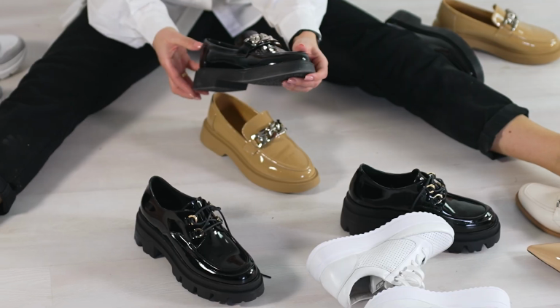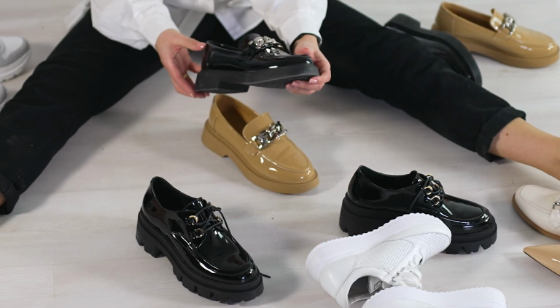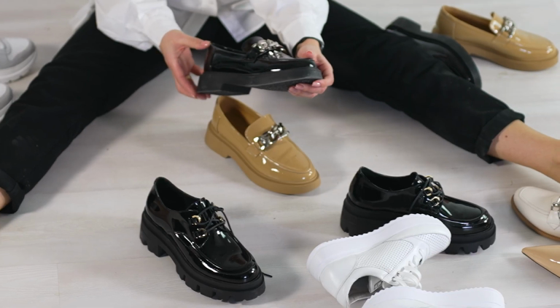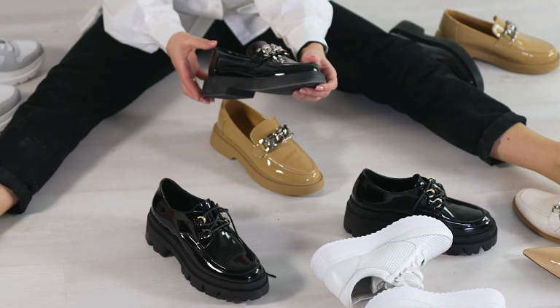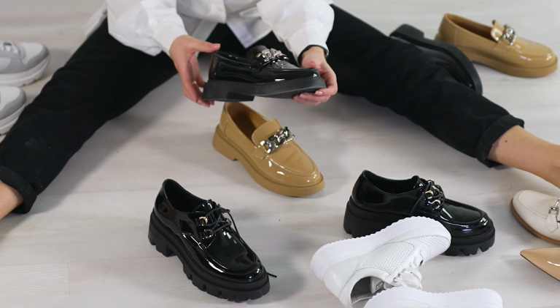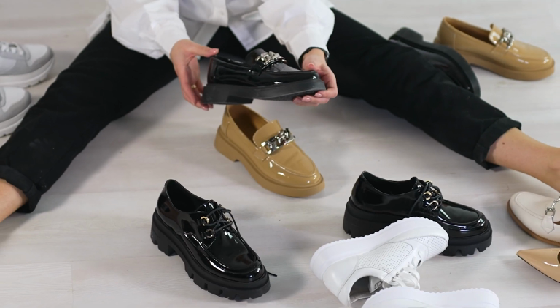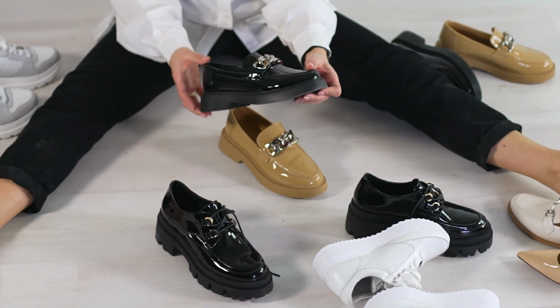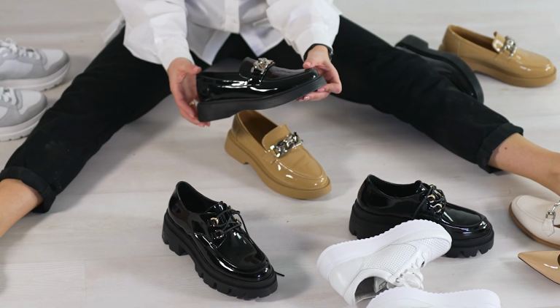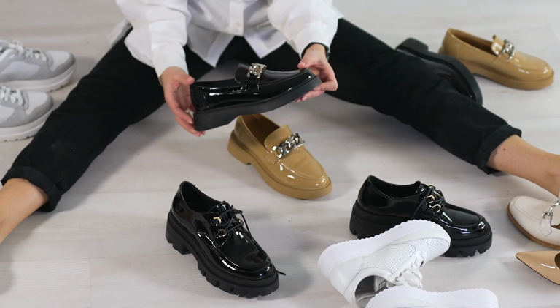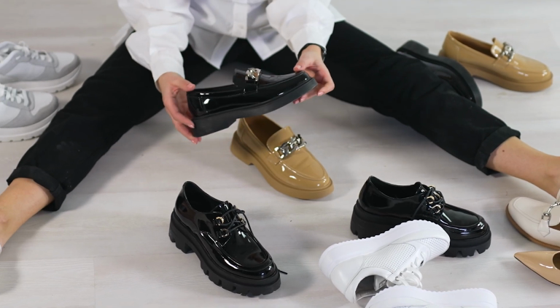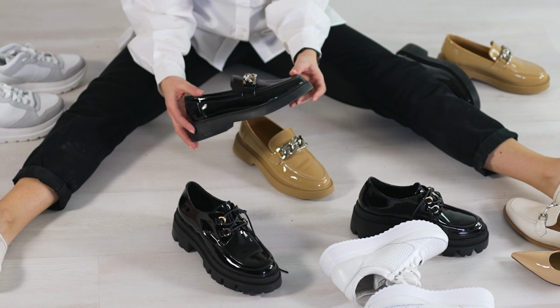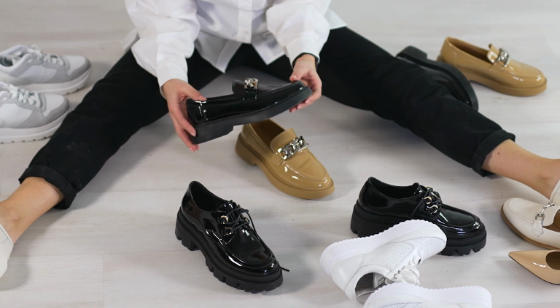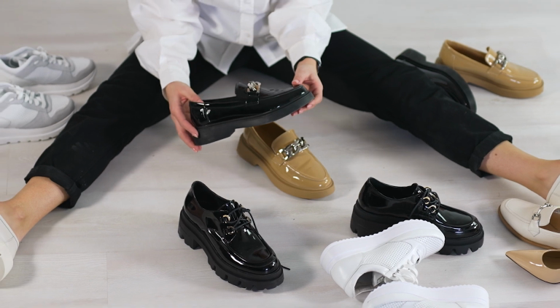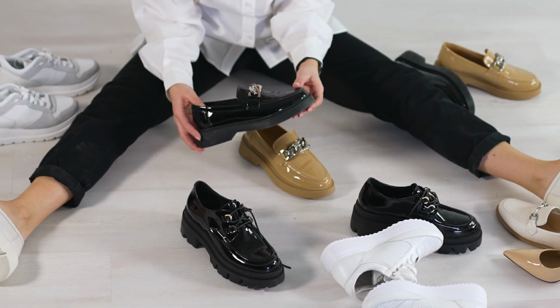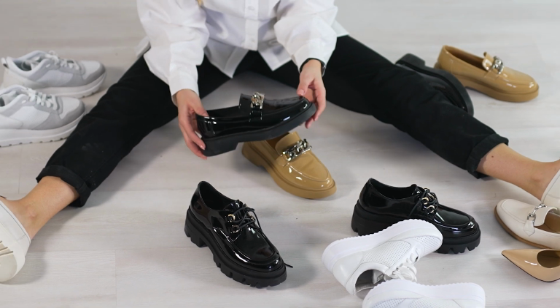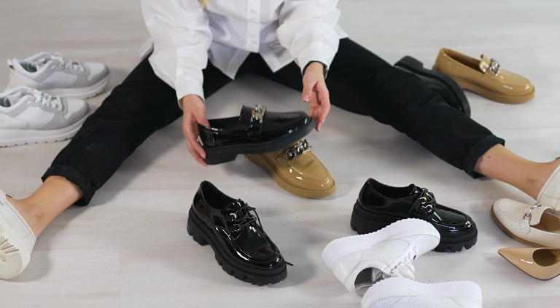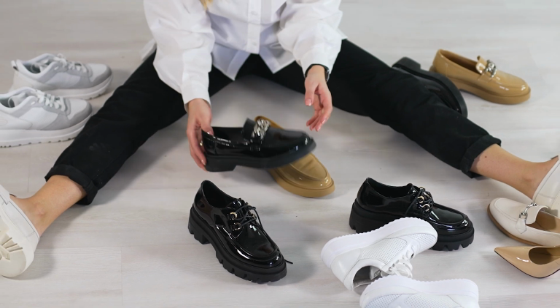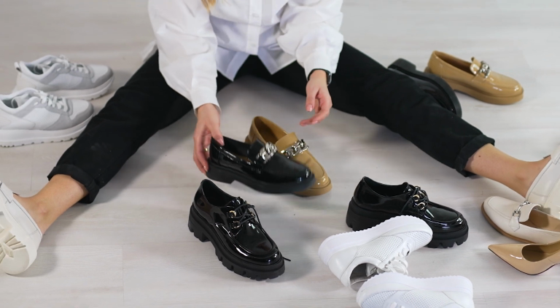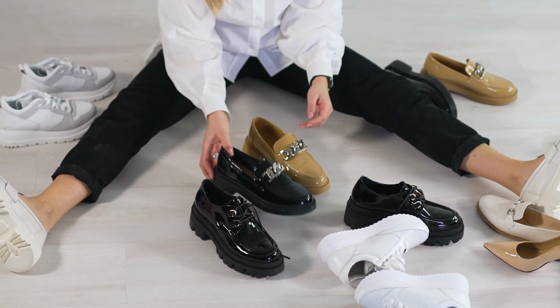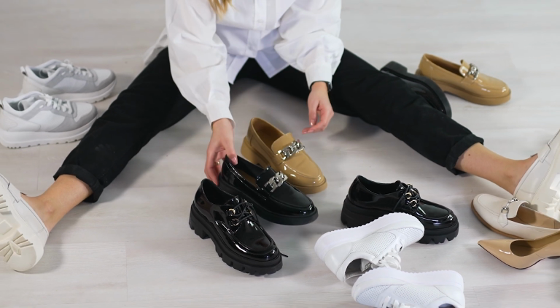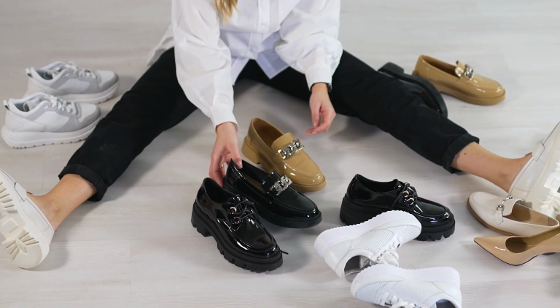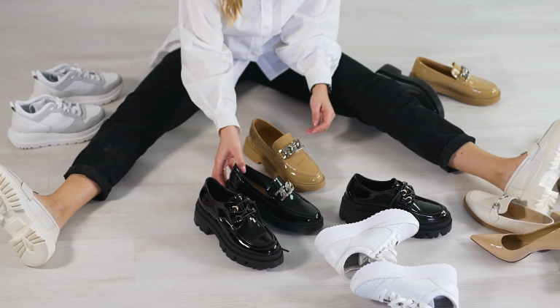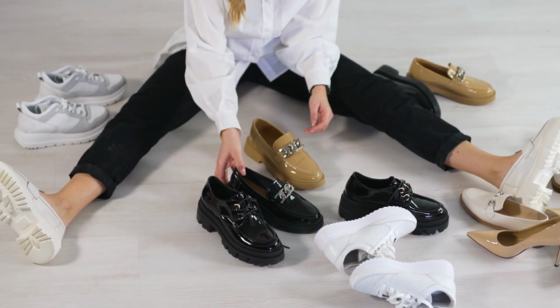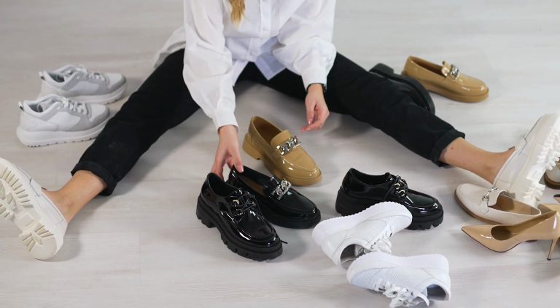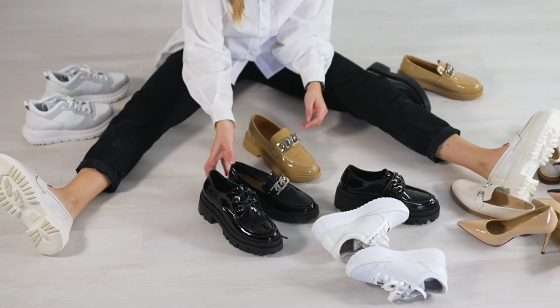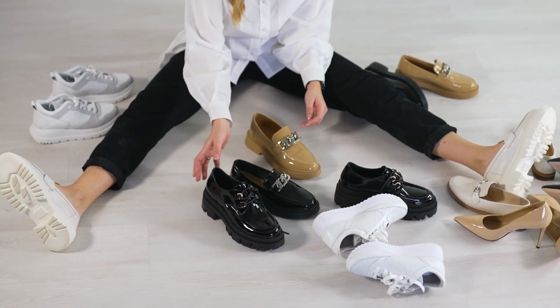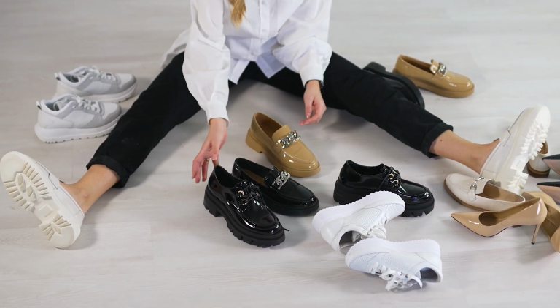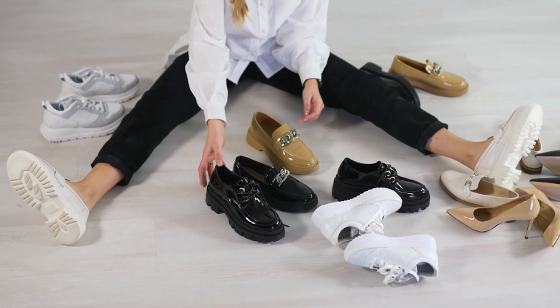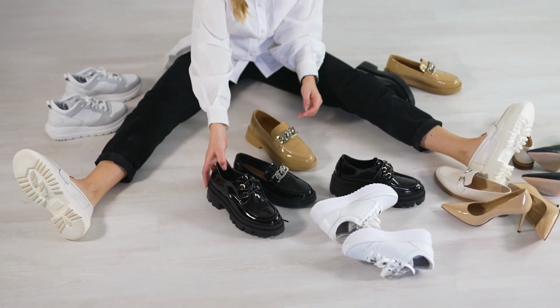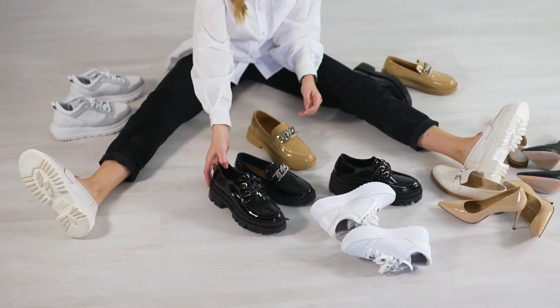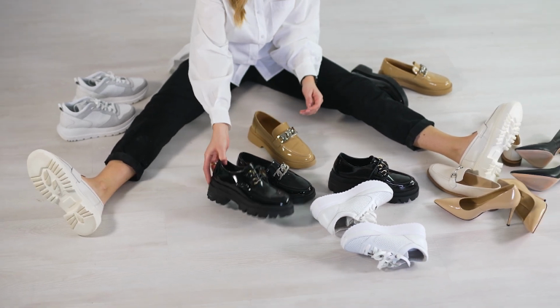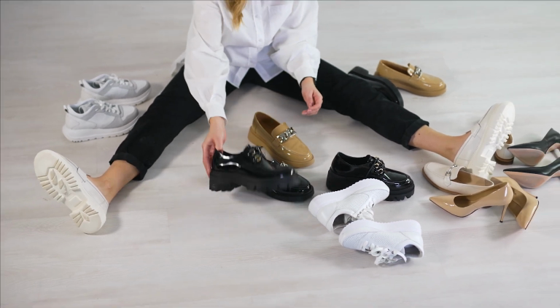Remember, the next time you buy a pair of shoes, get rid of an old pair. Do what's best for you in your space.